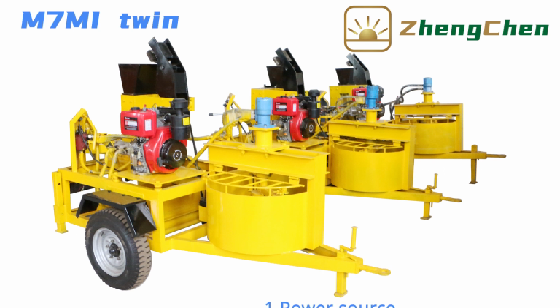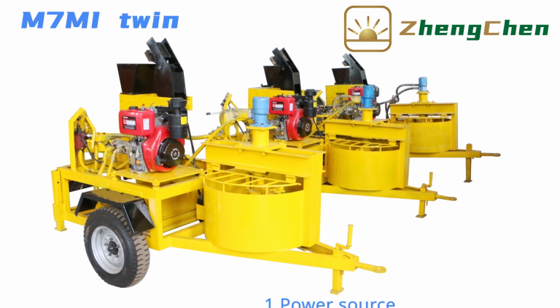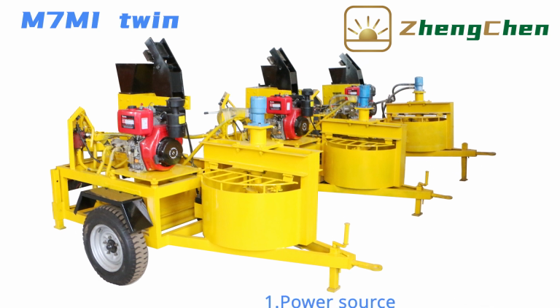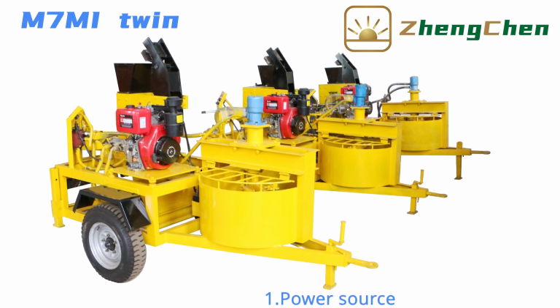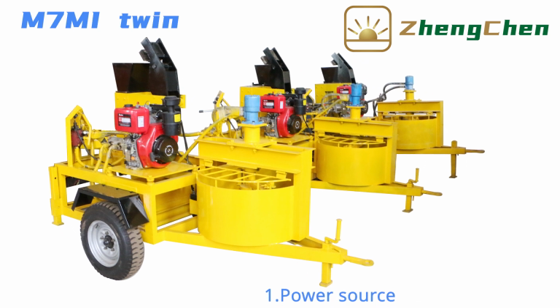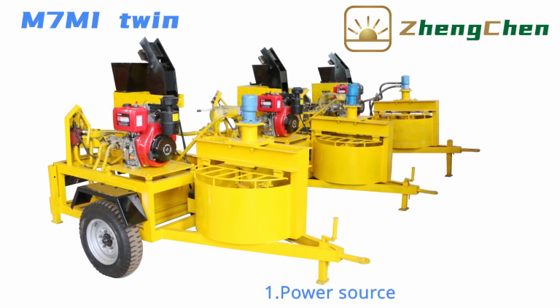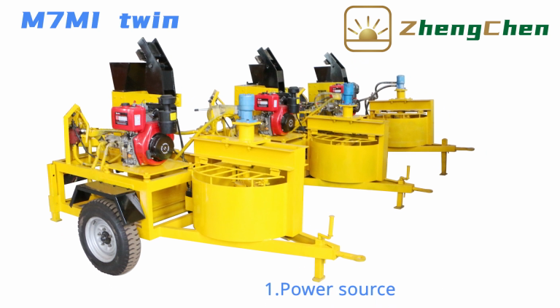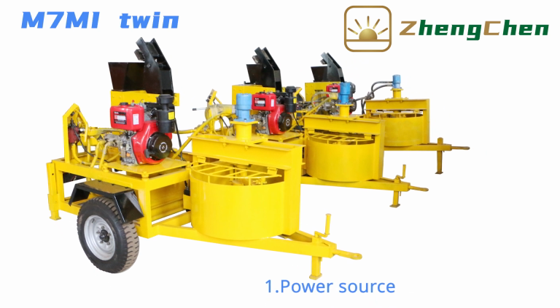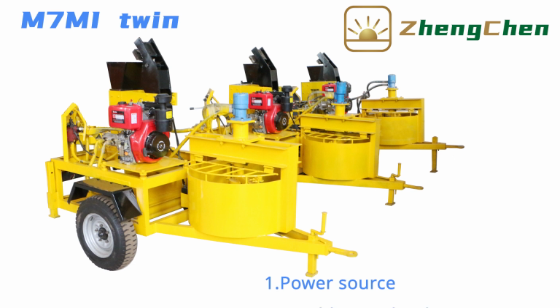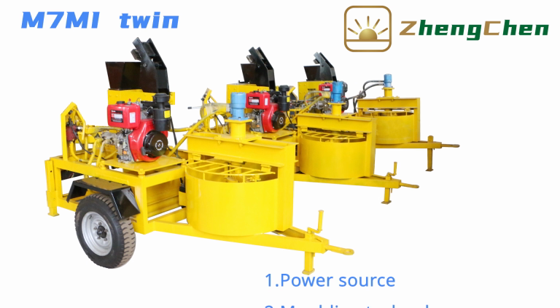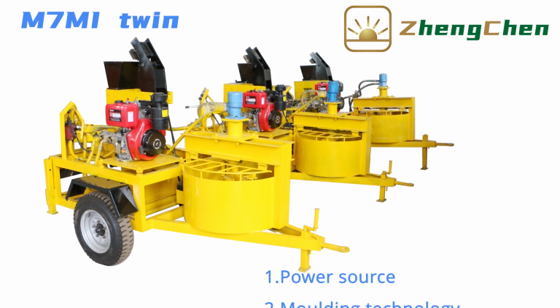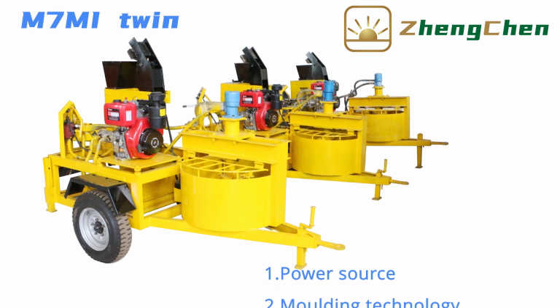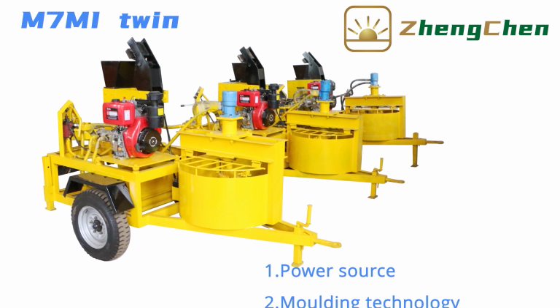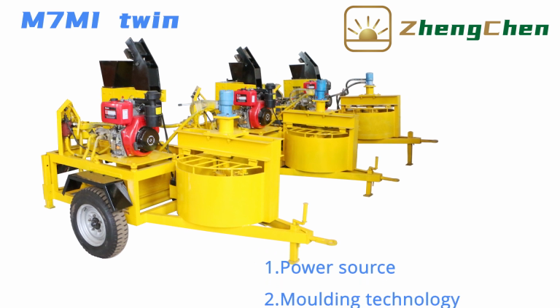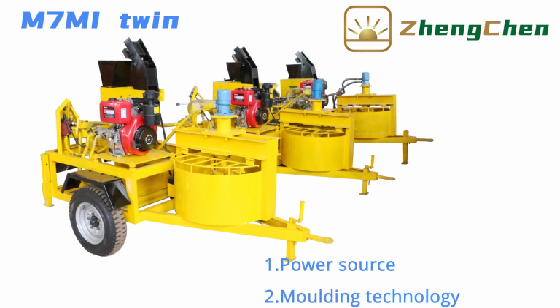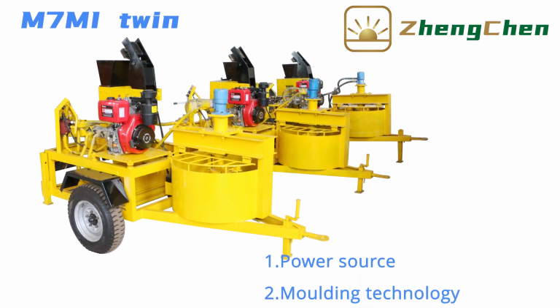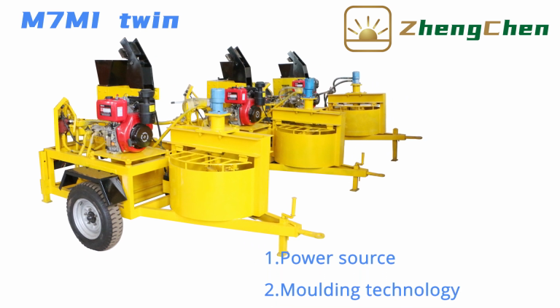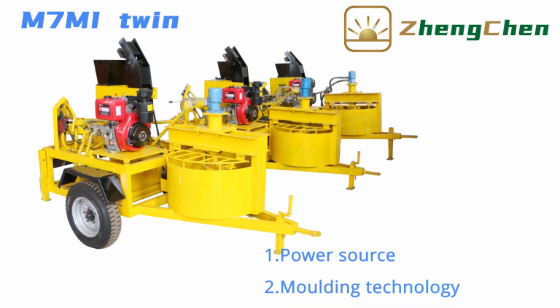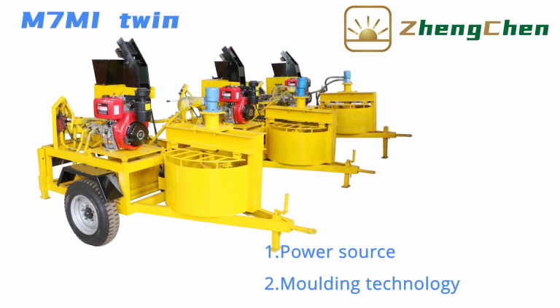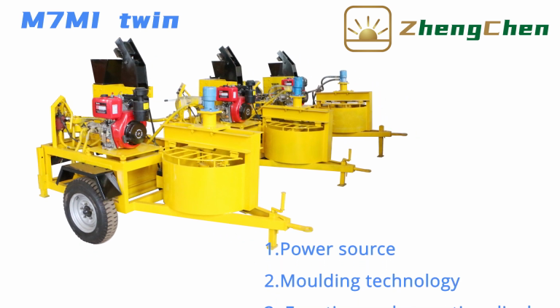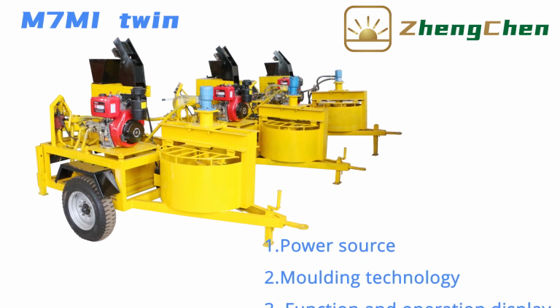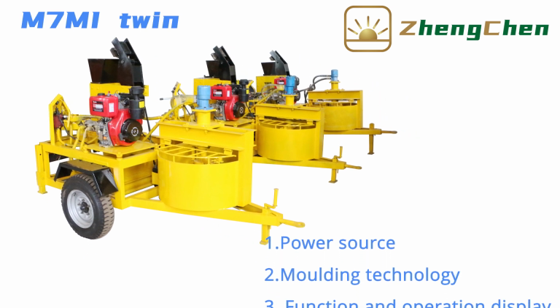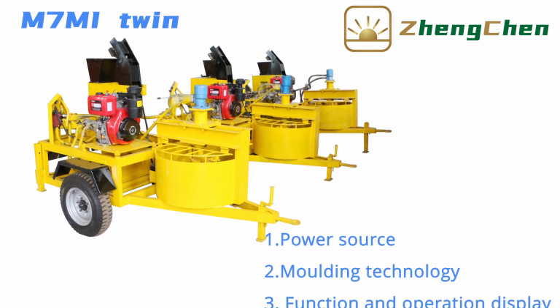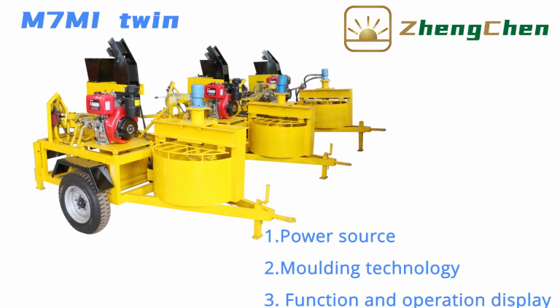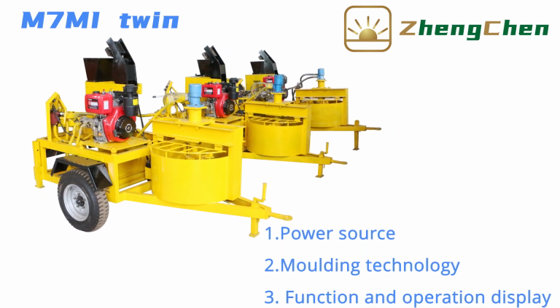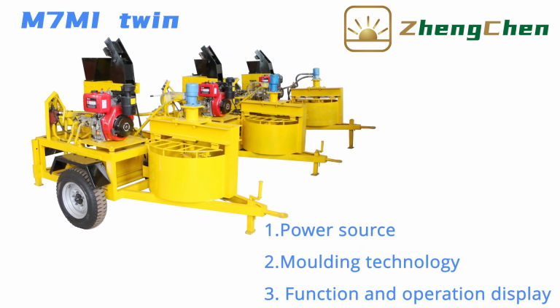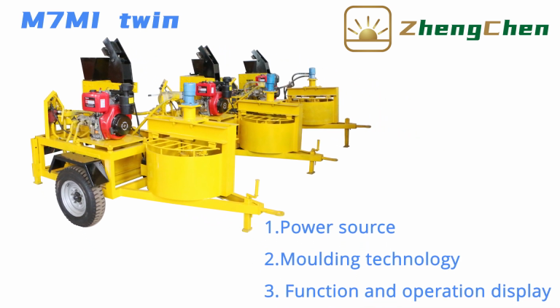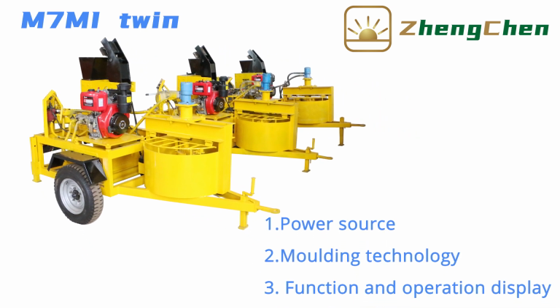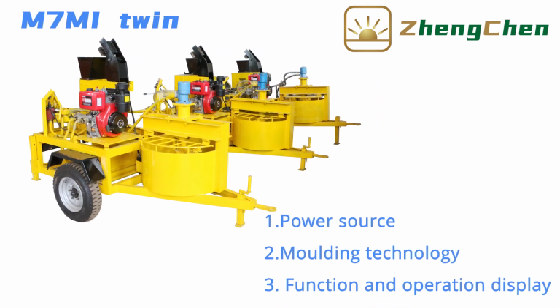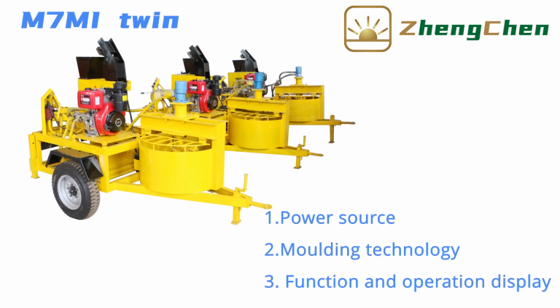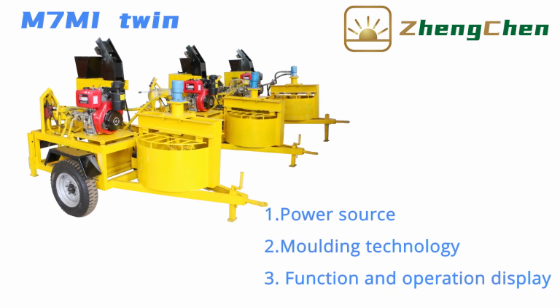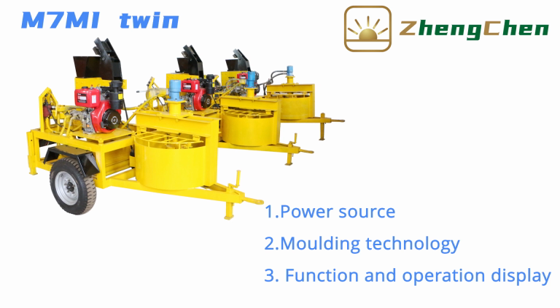We will introduce this machine in four aspects: power source, molding technology, function, and operation display.